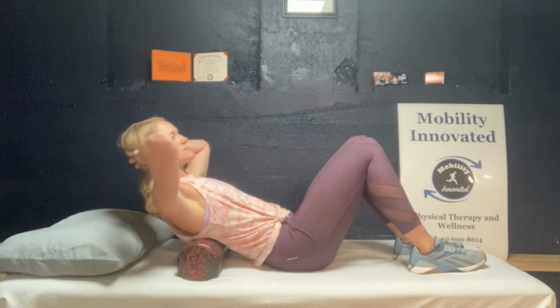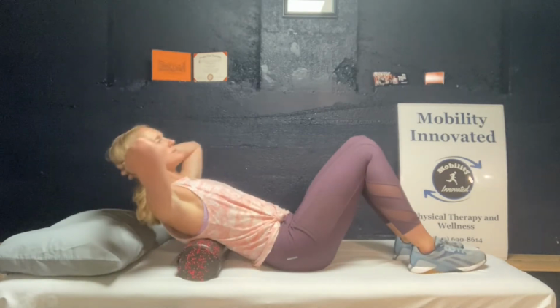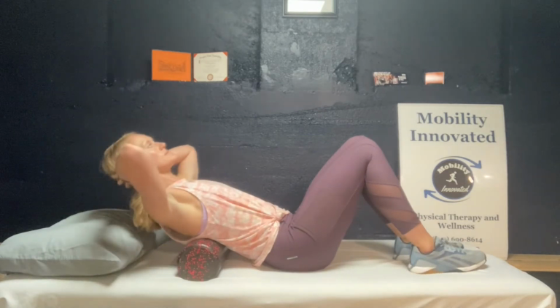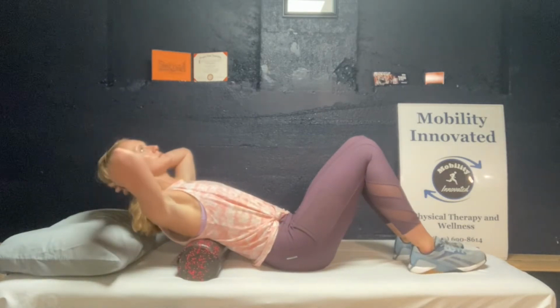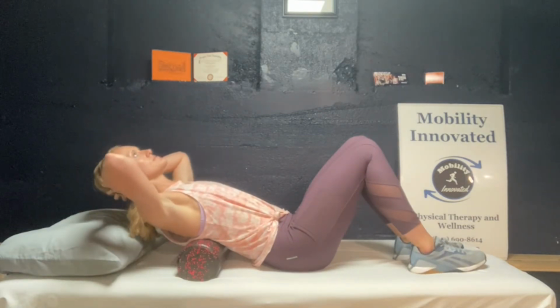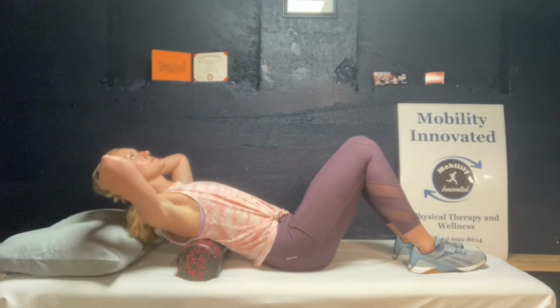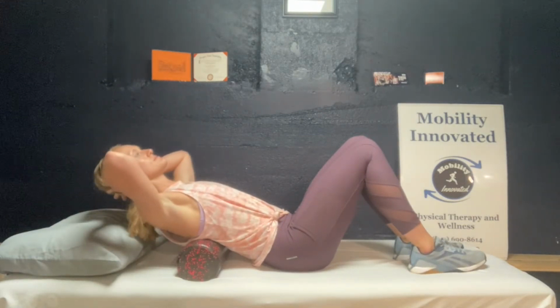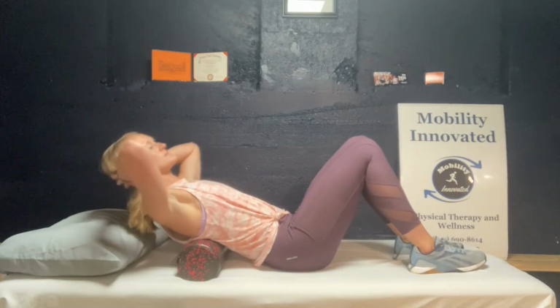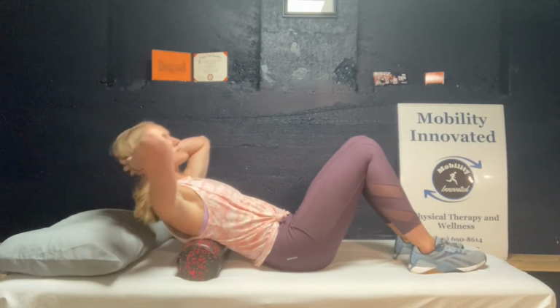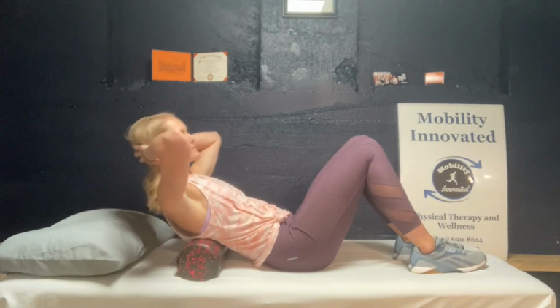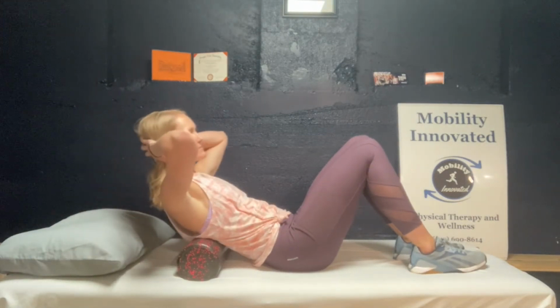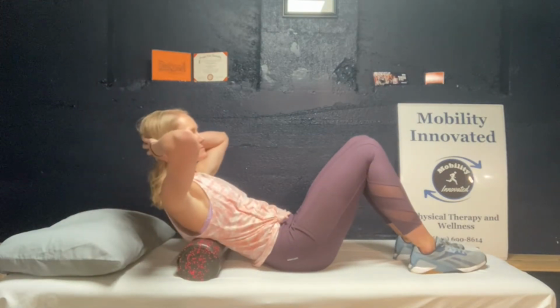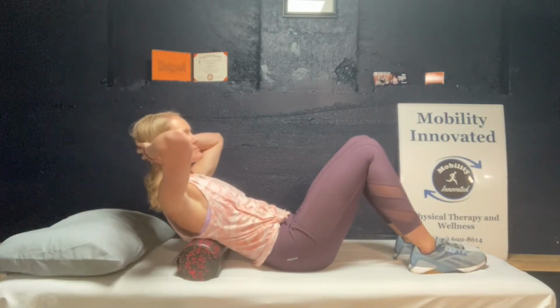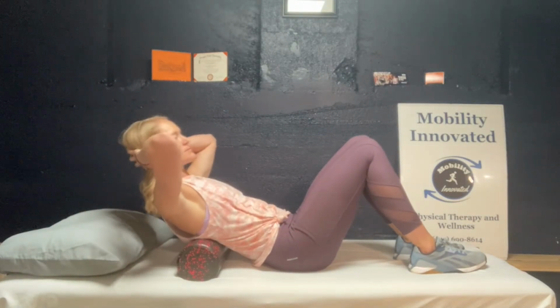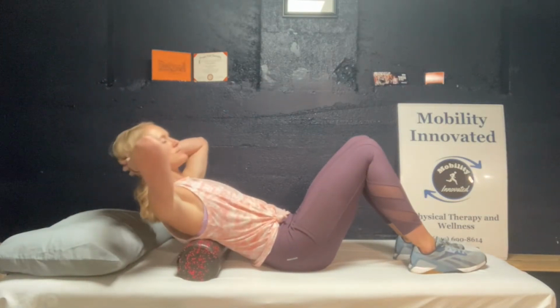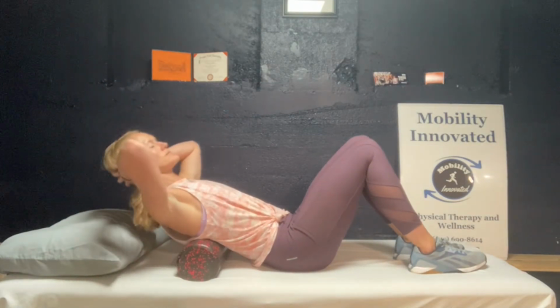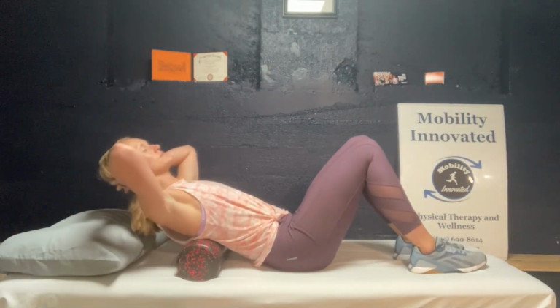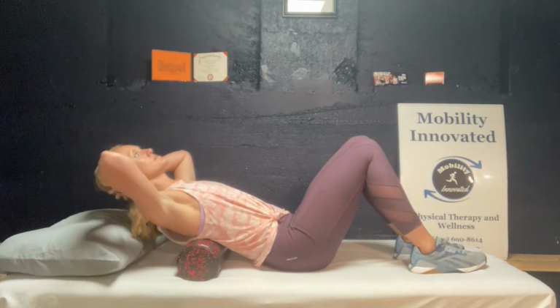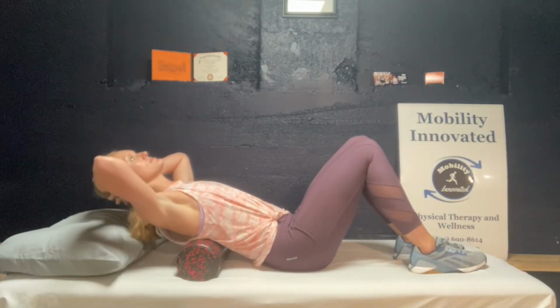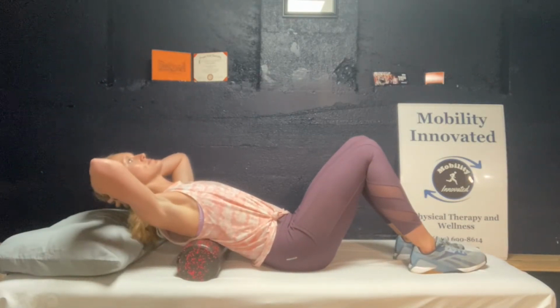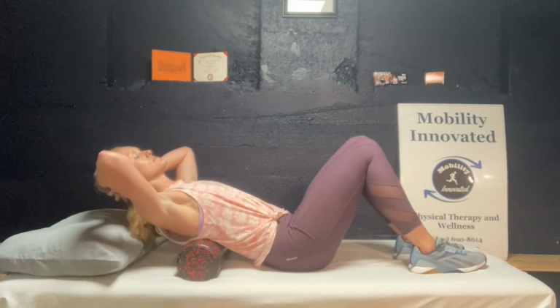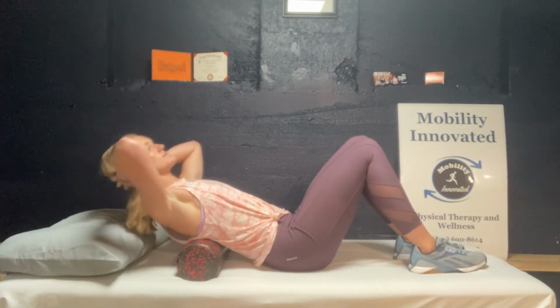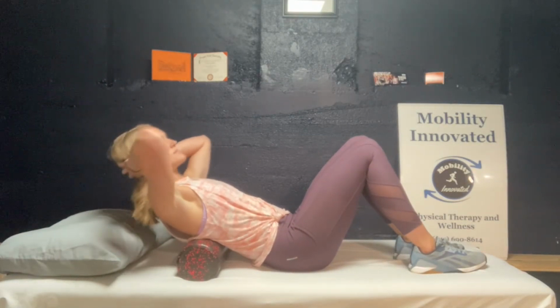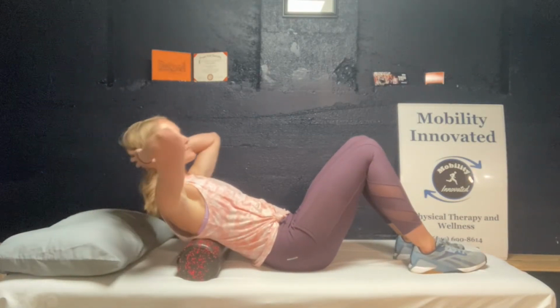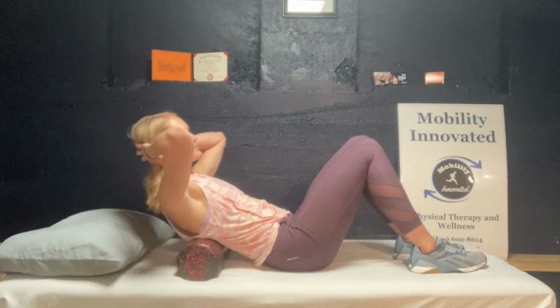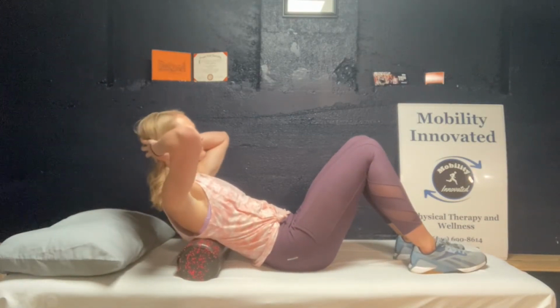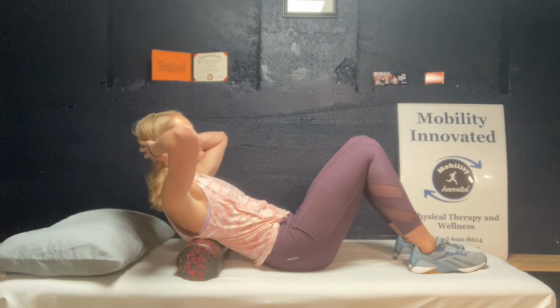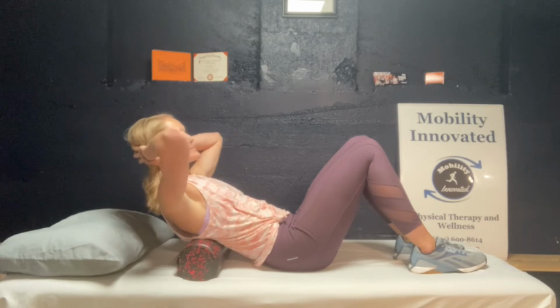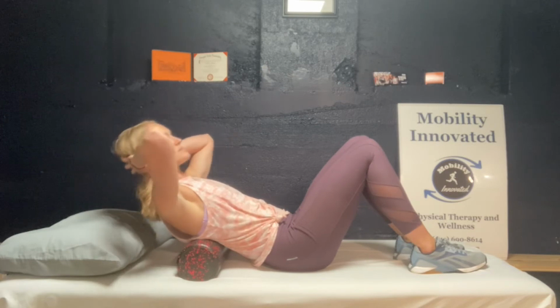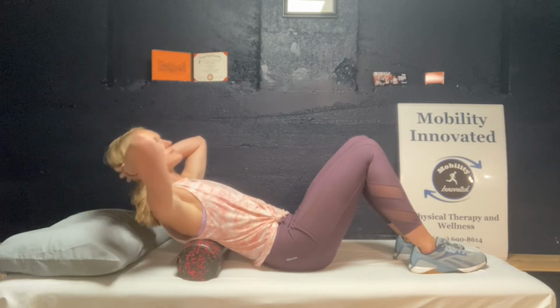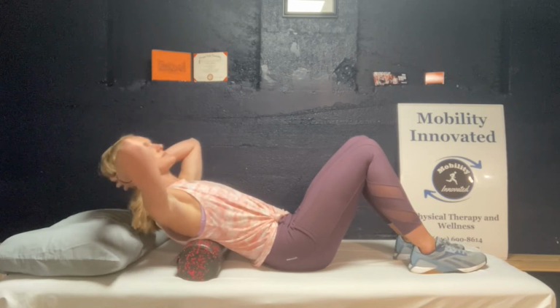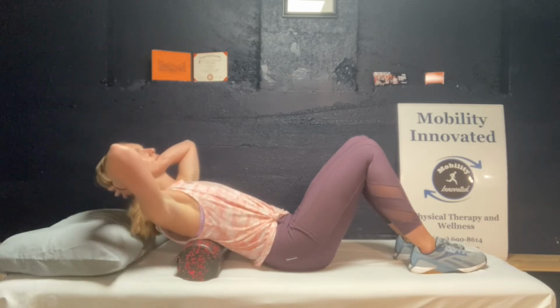You can also perform this central over the foam roller to get more mobility on both sides of the spine.